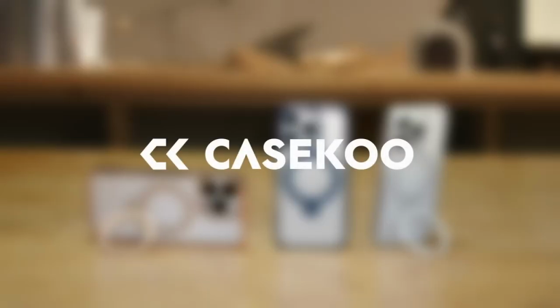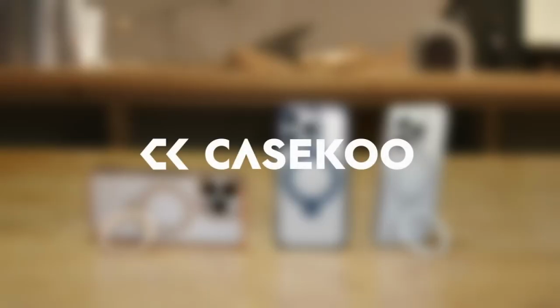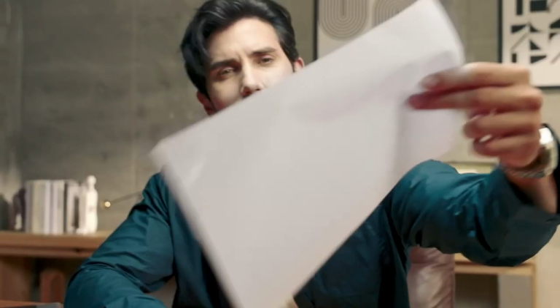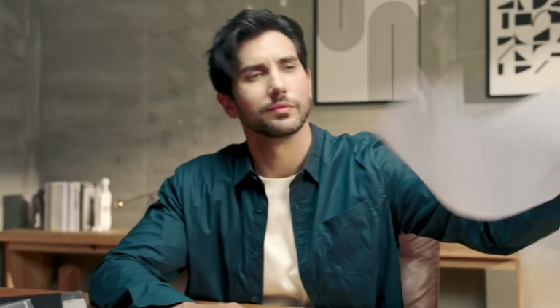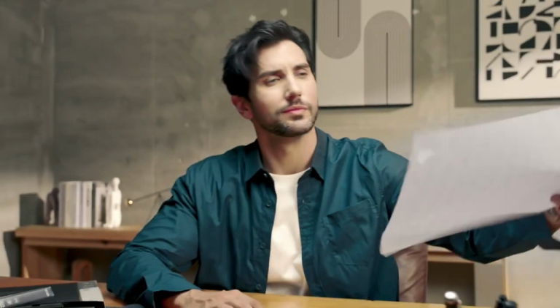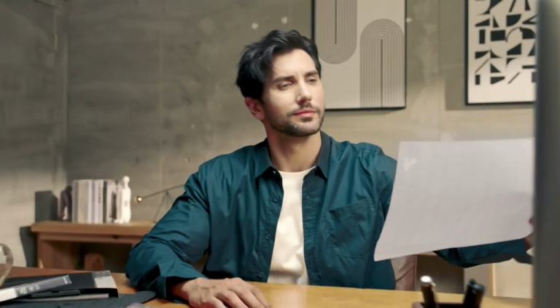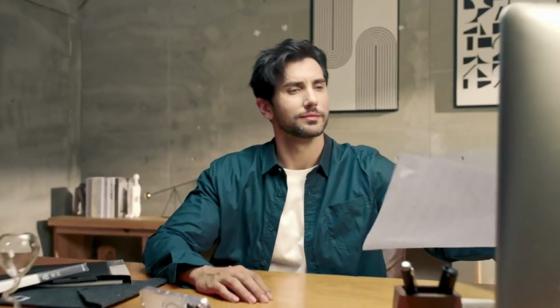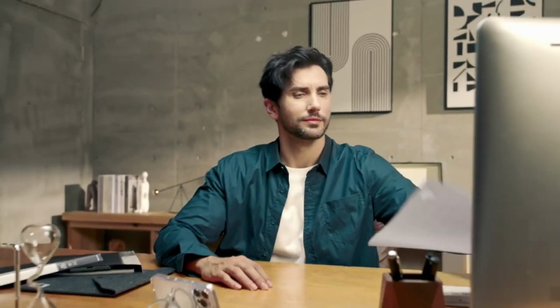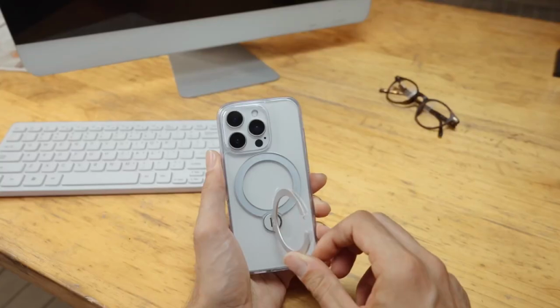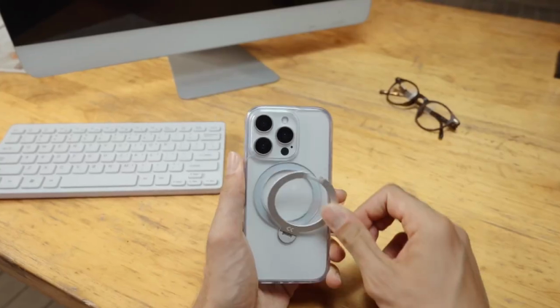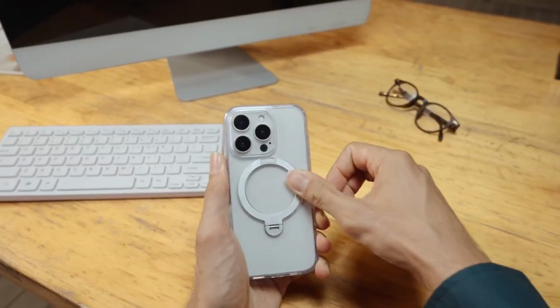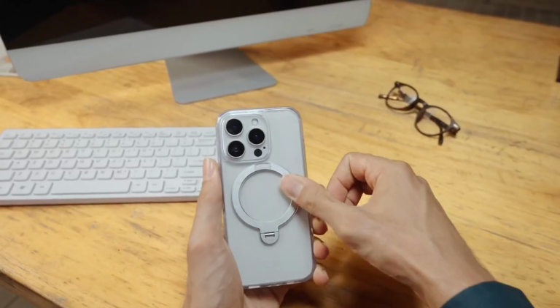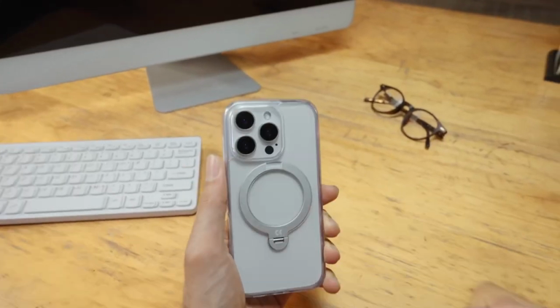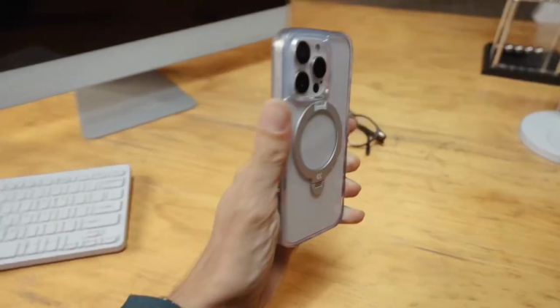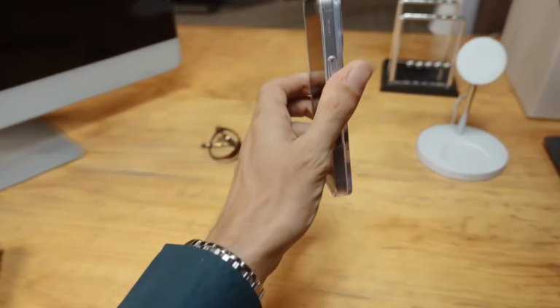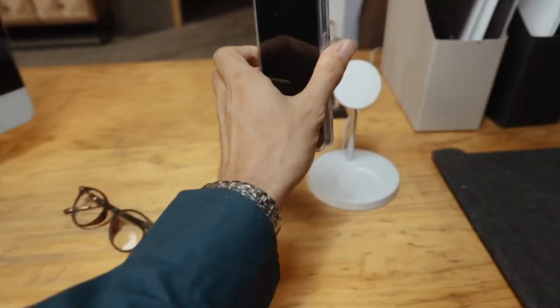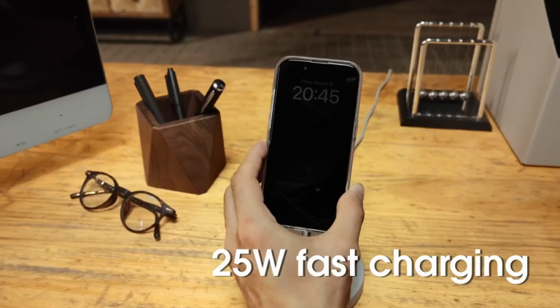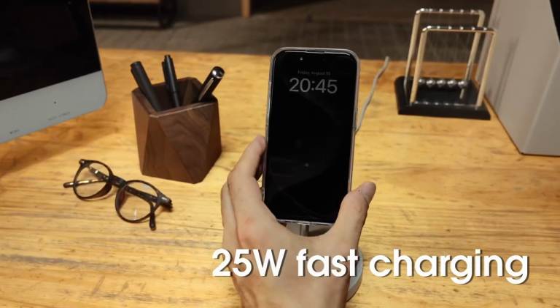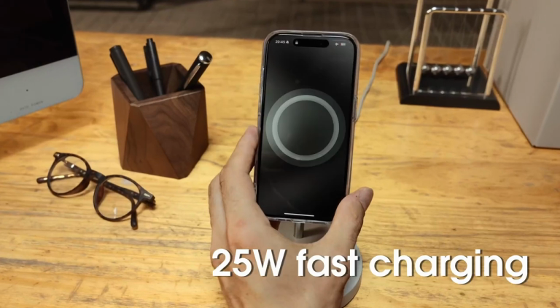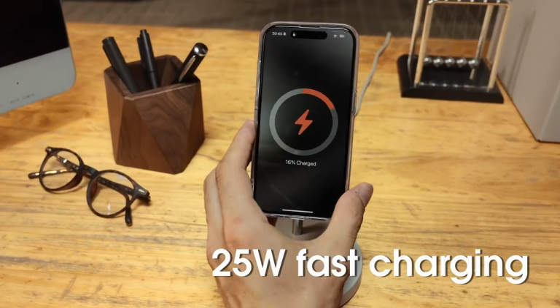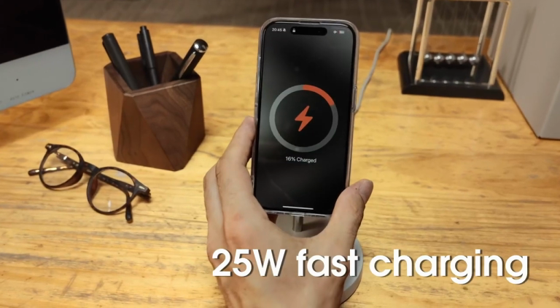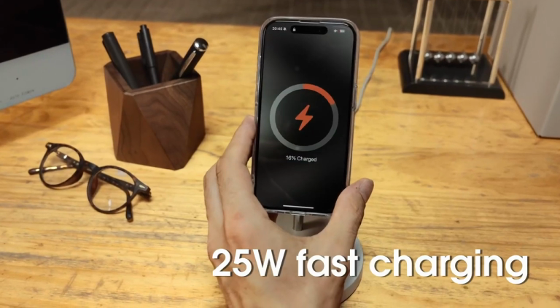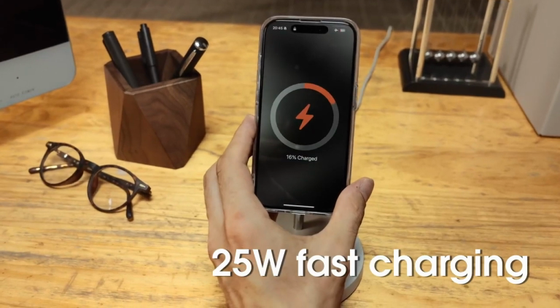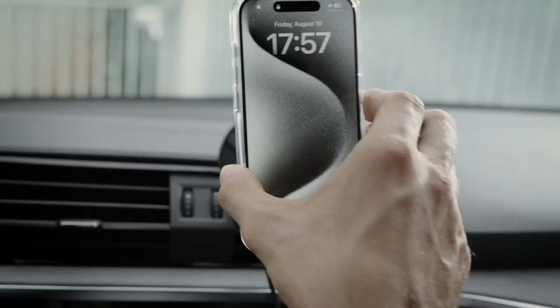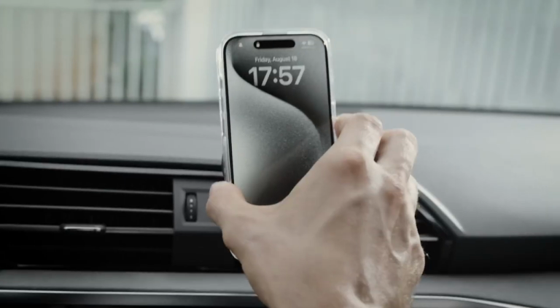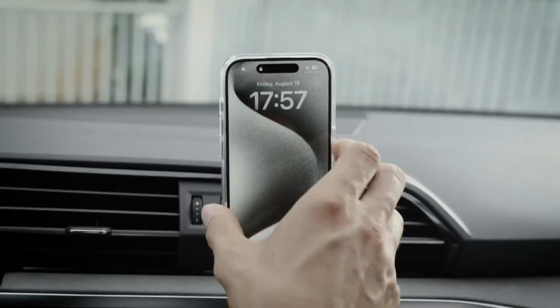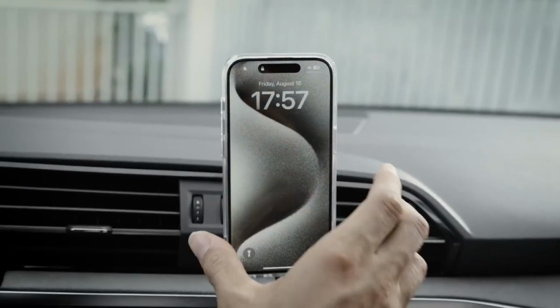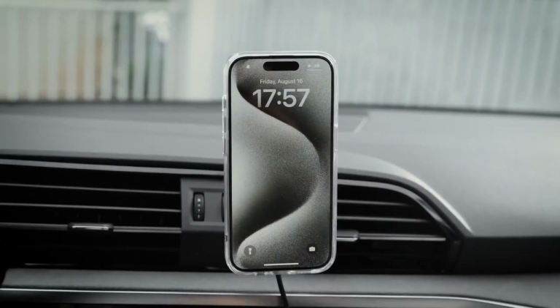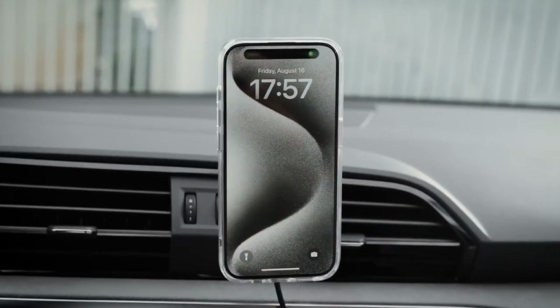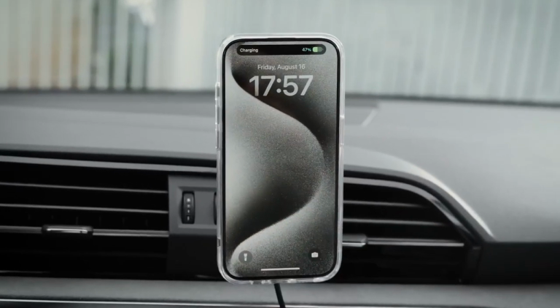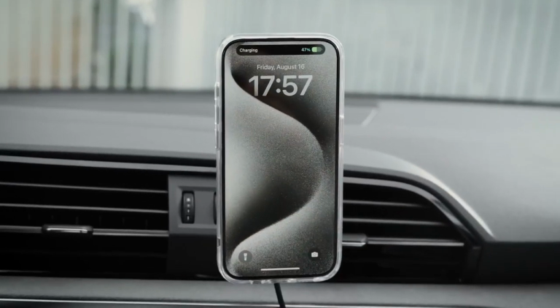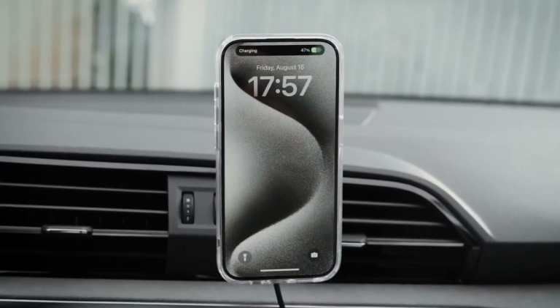The raised camera lip and screen bezel provide extra protection against everyday wear and tear.